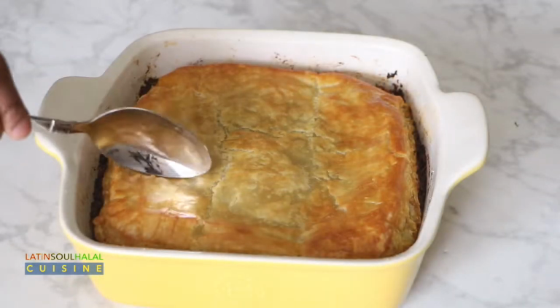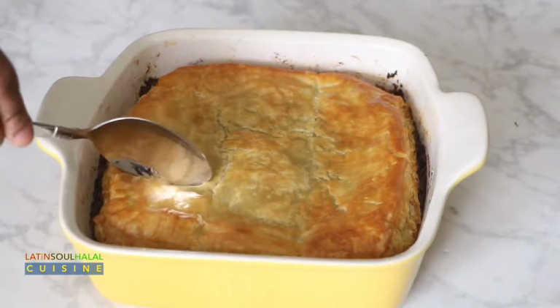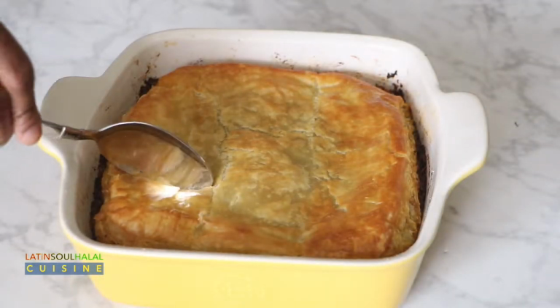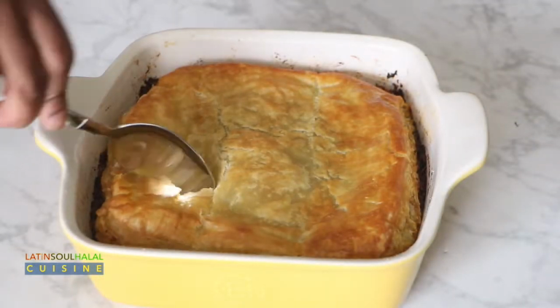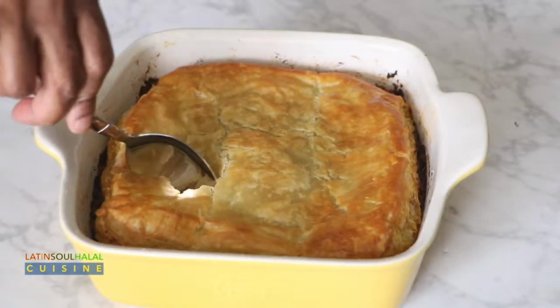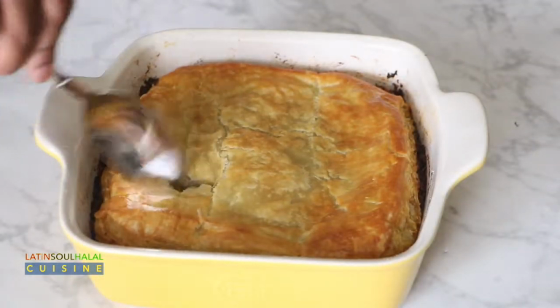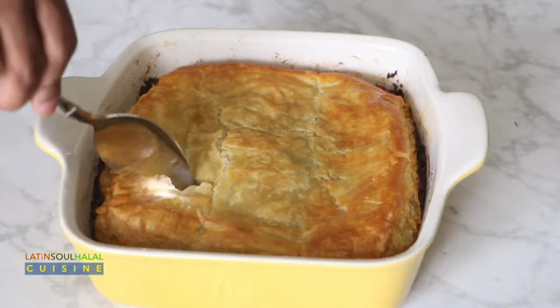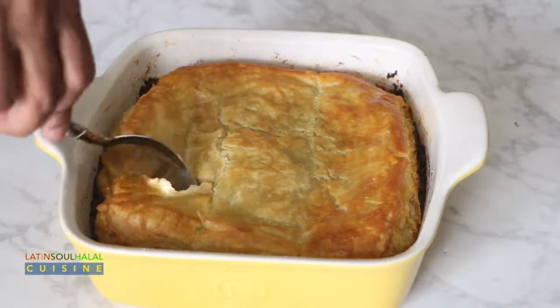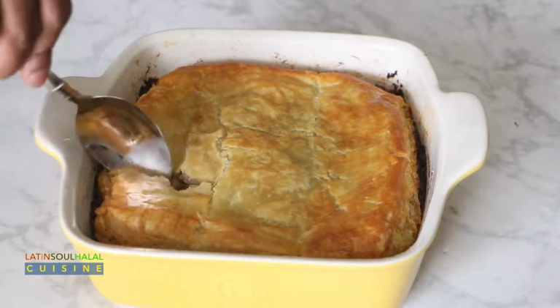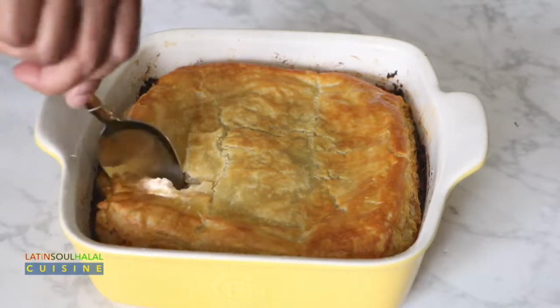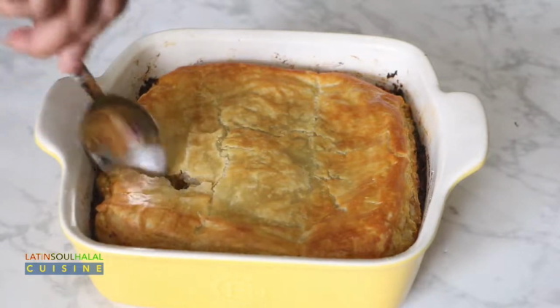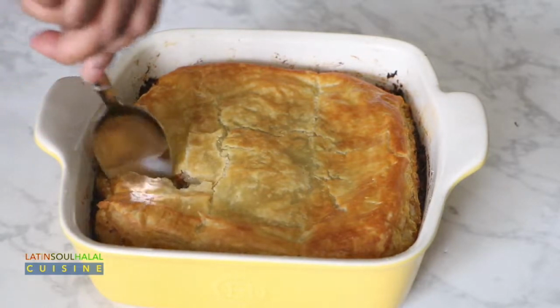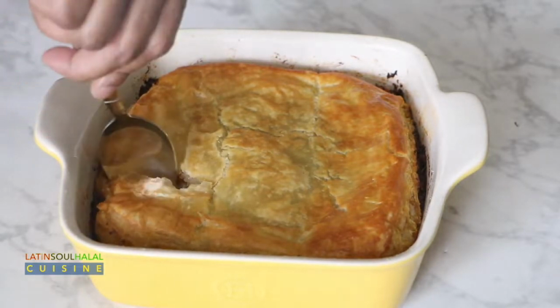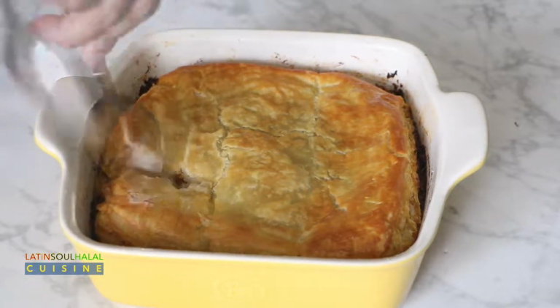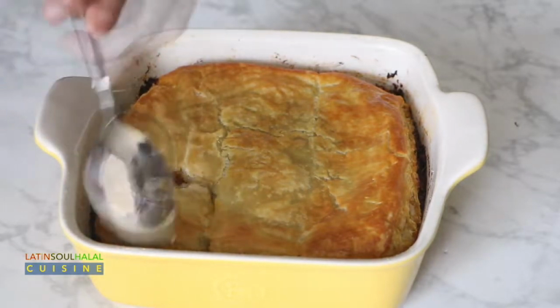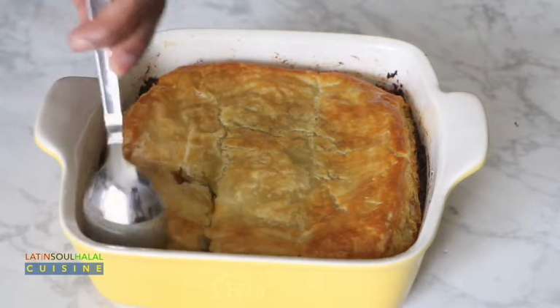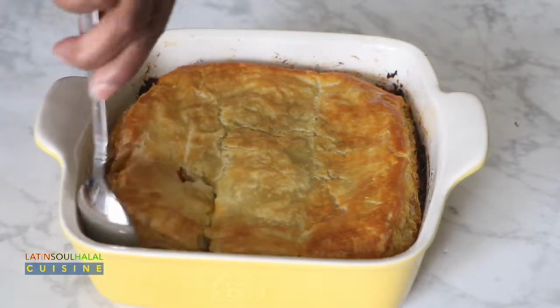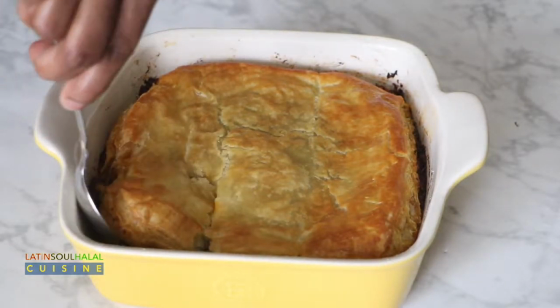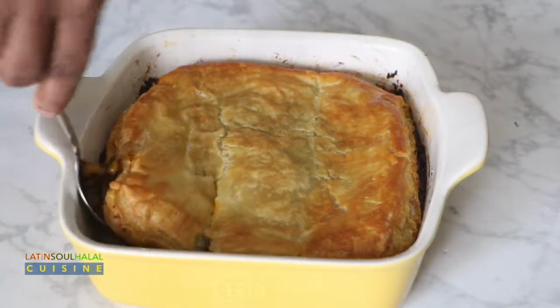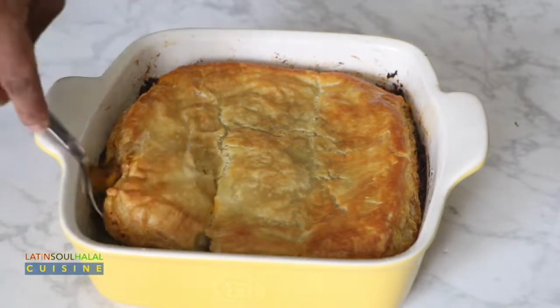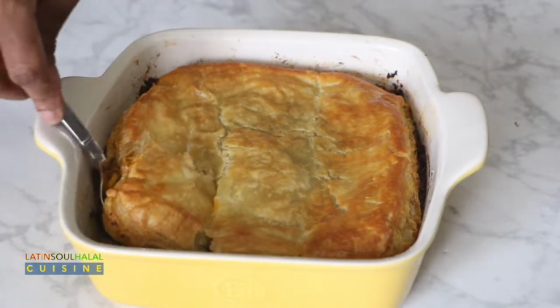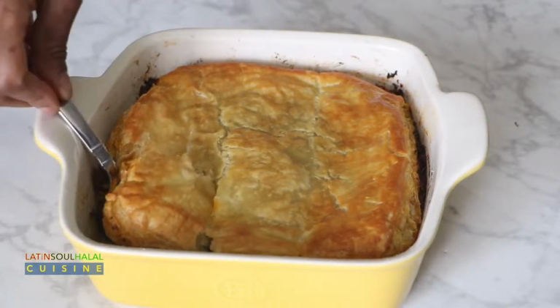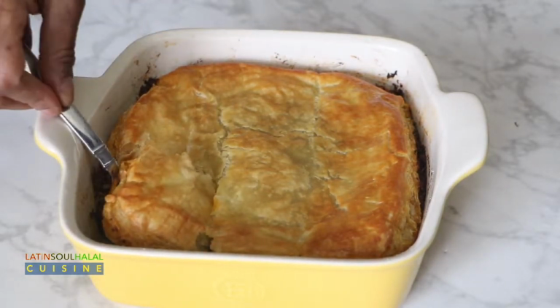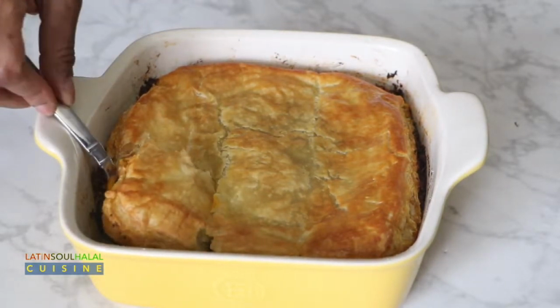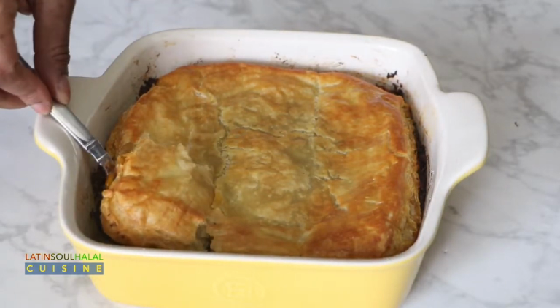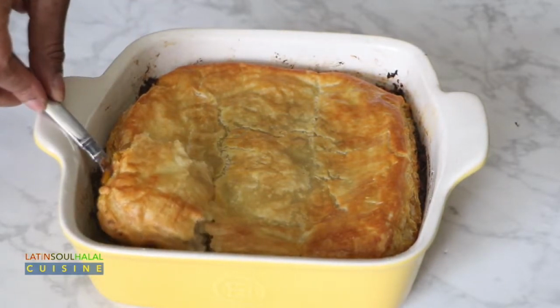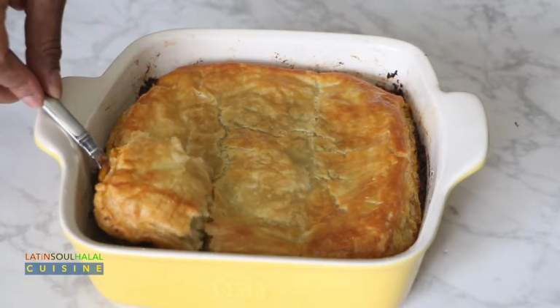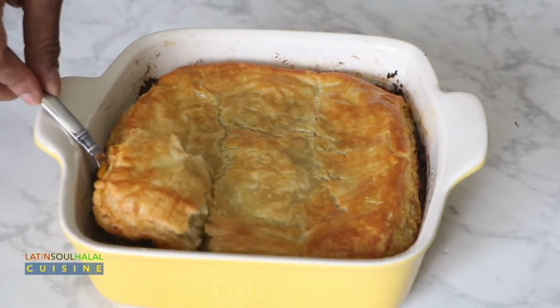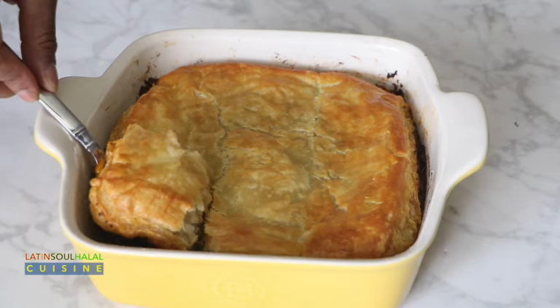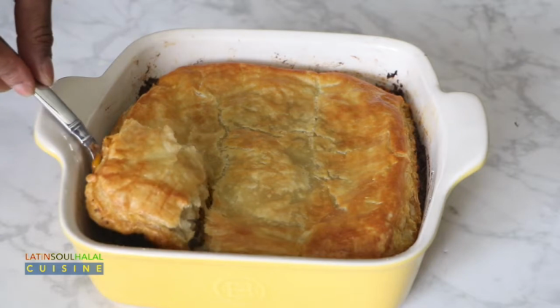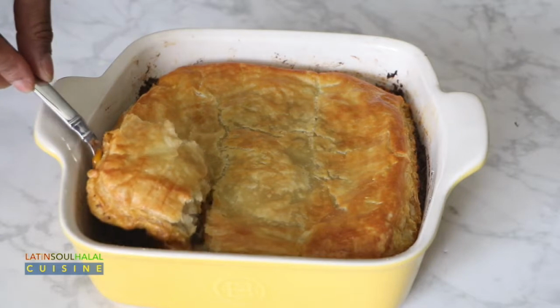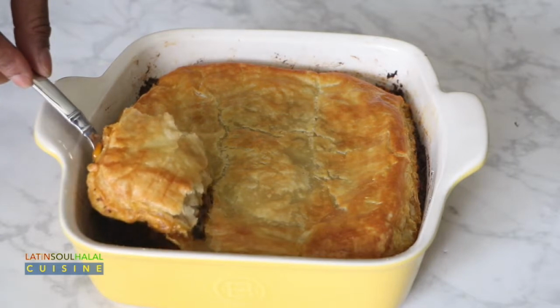With the leftover egg wash mixture, cook it in the pan in which you prepared your meat dish. It'll make a delicious snack.